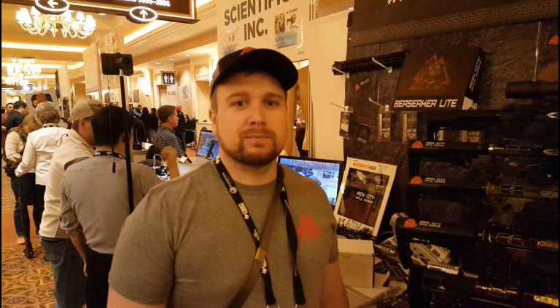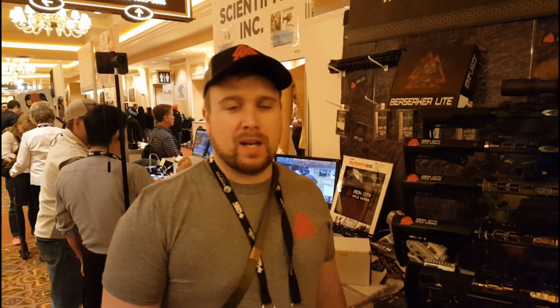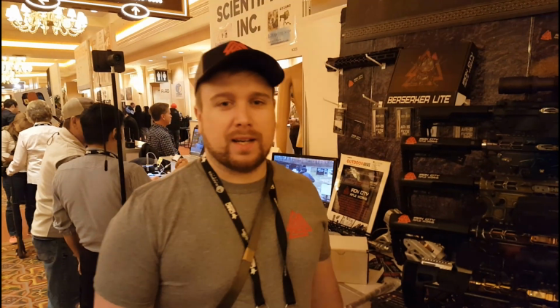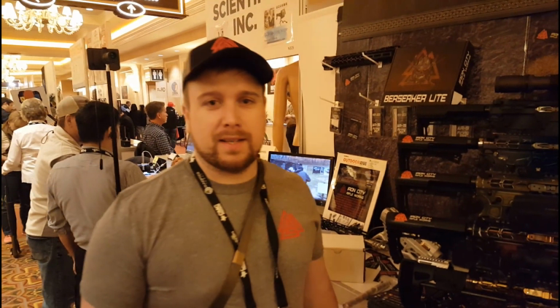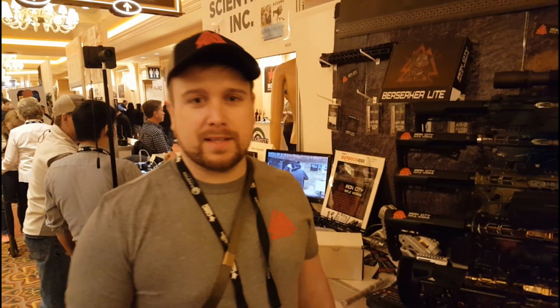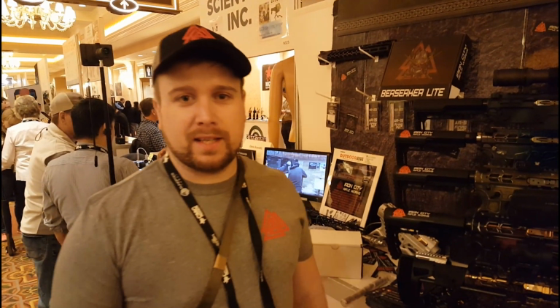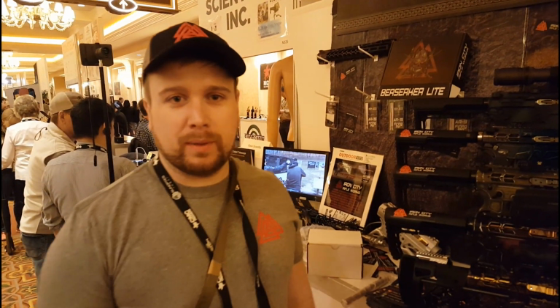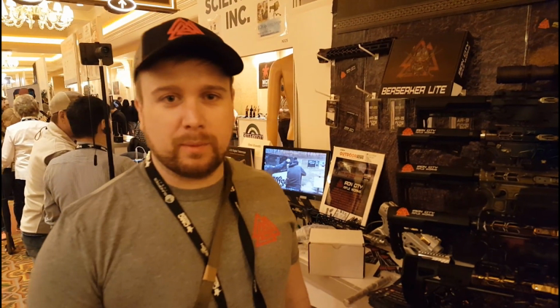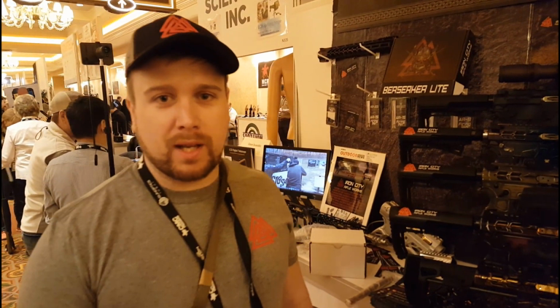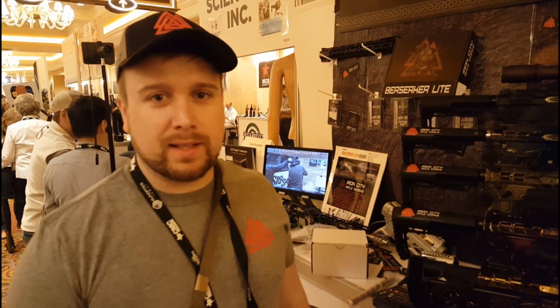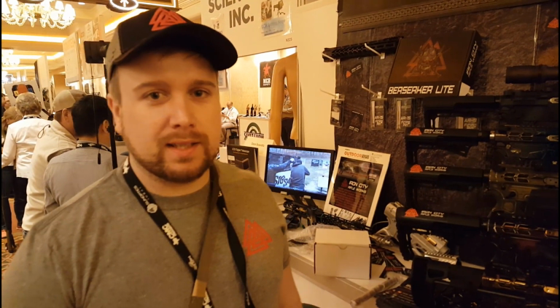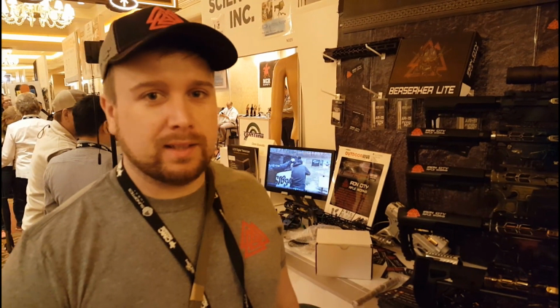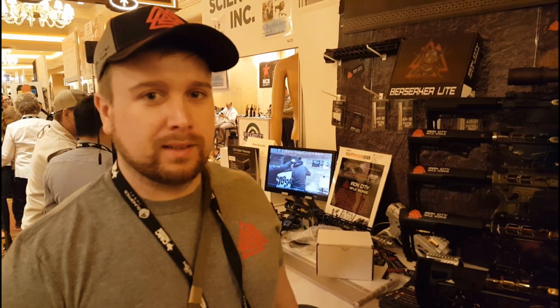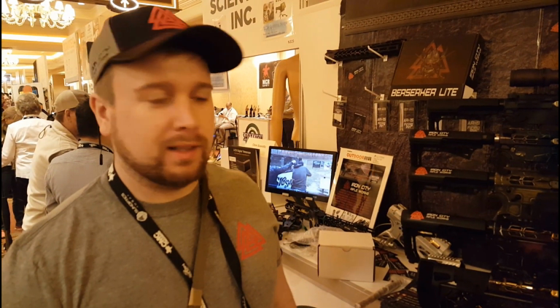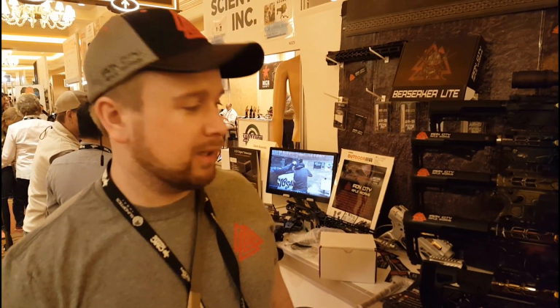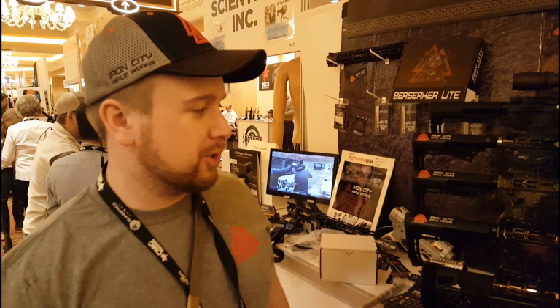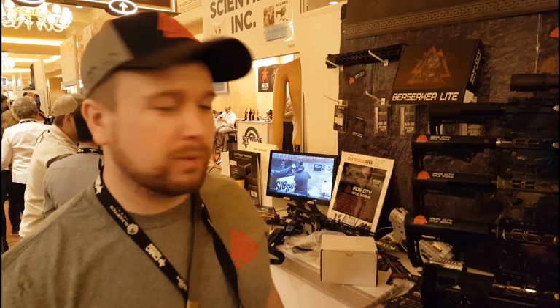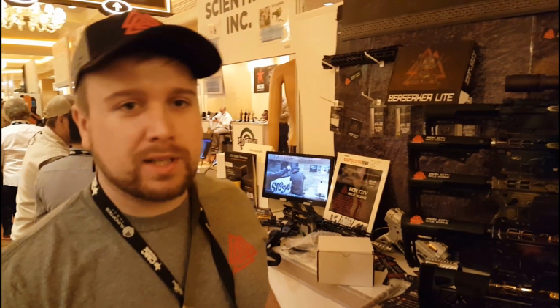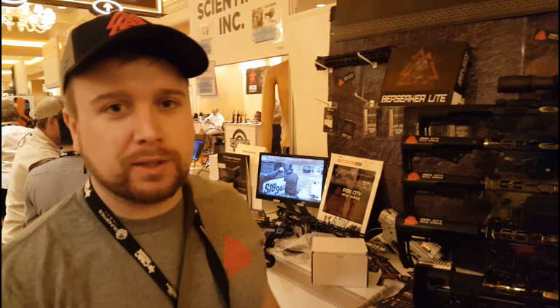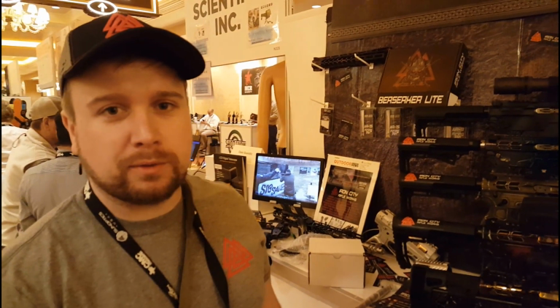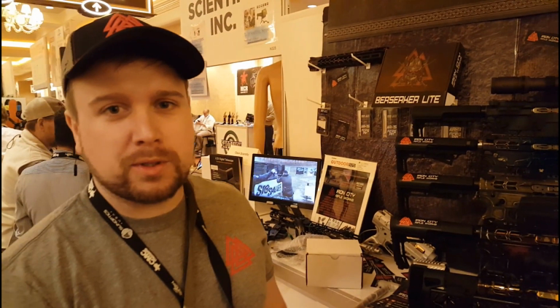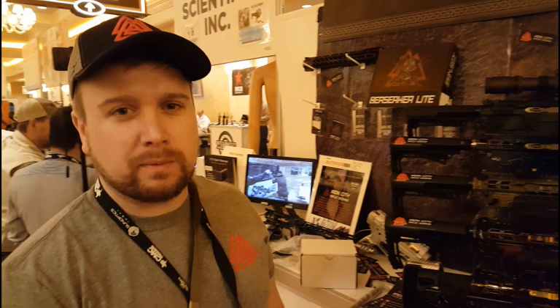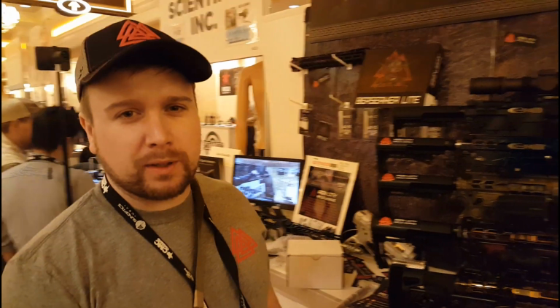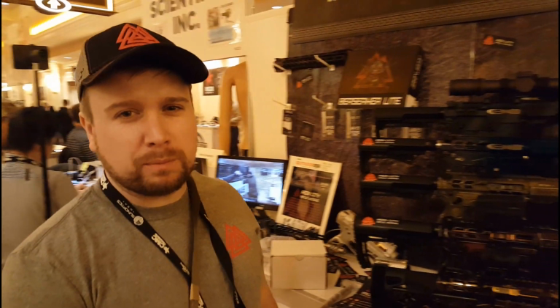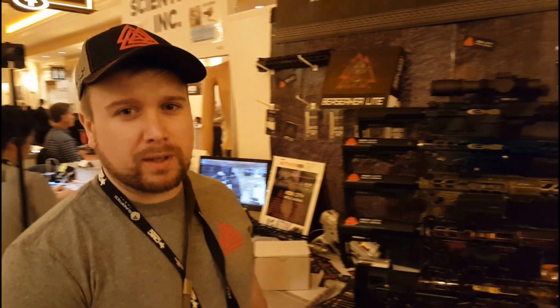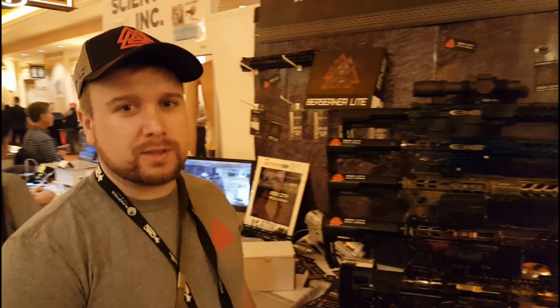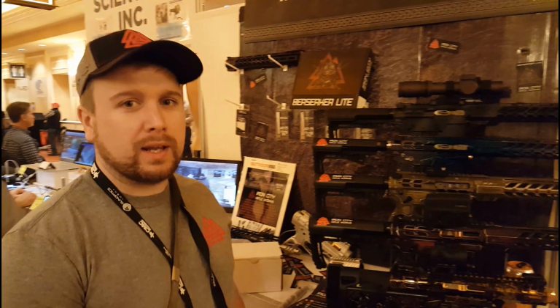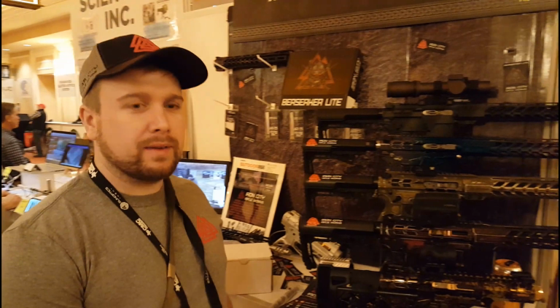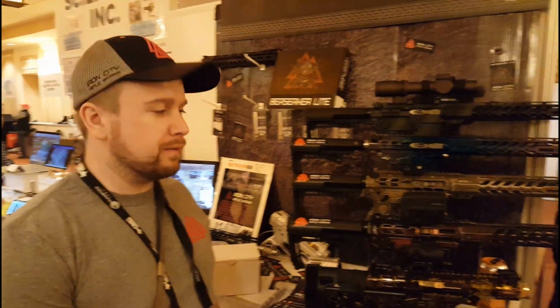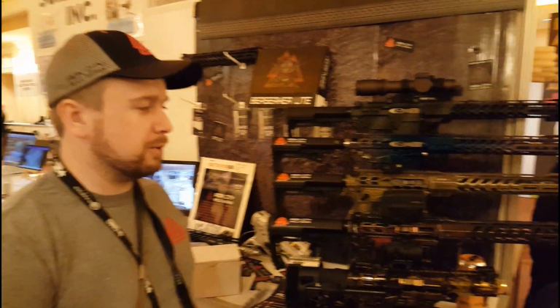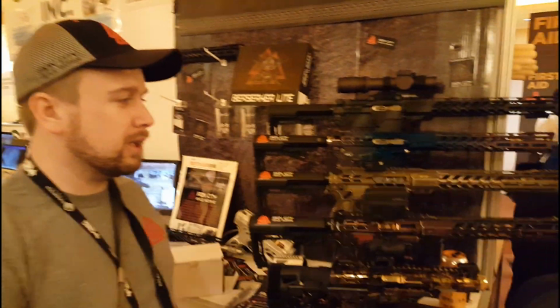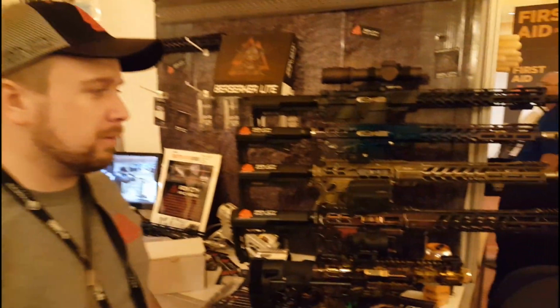Hi guys, it's Ken here with Iron City. I just want to take you through some of our new products we have here for 2020.